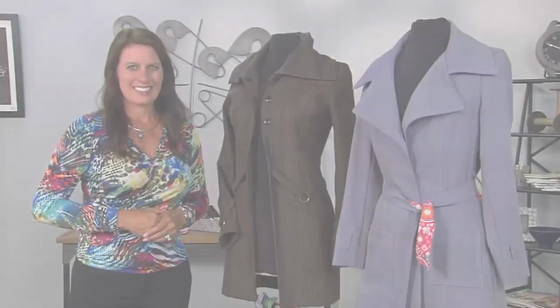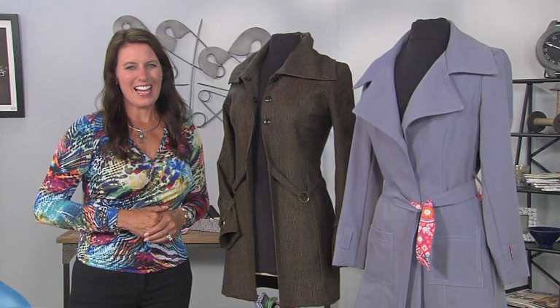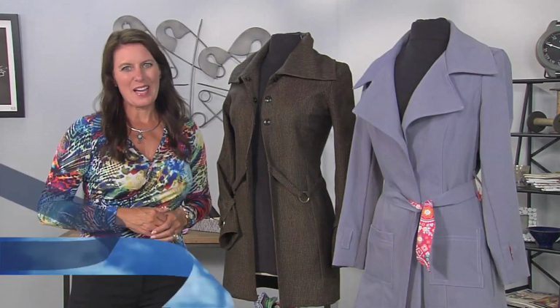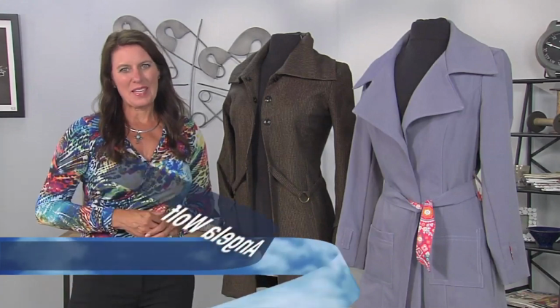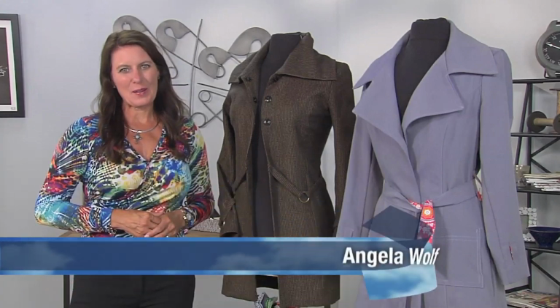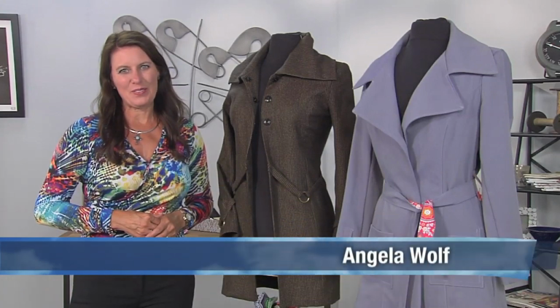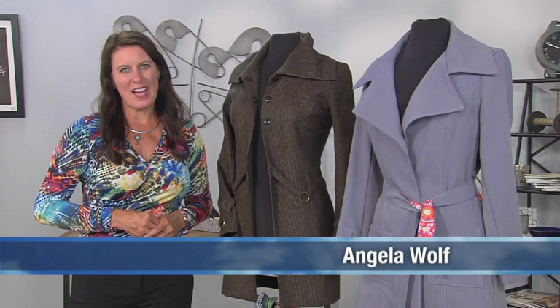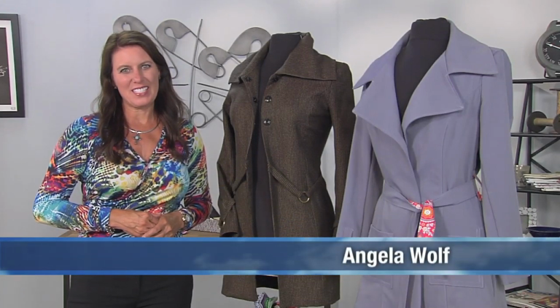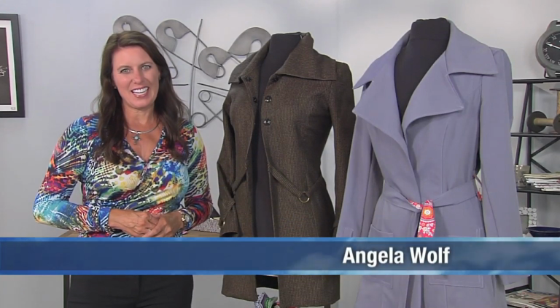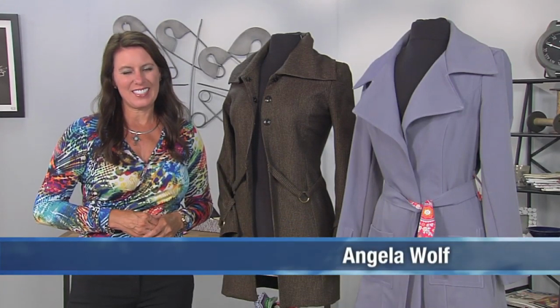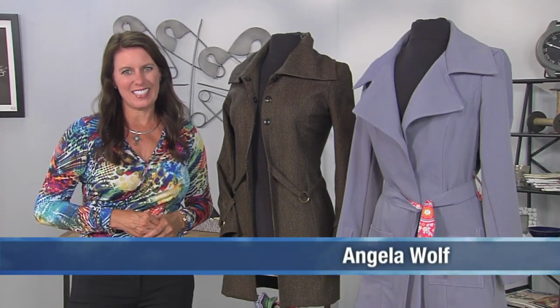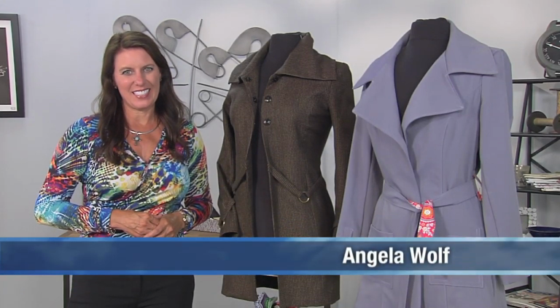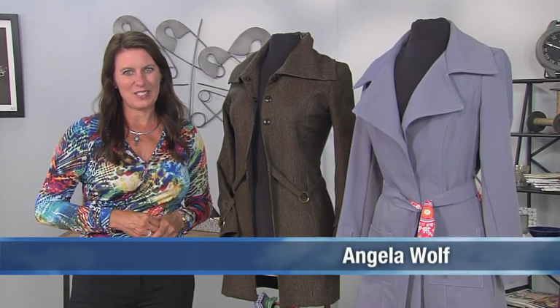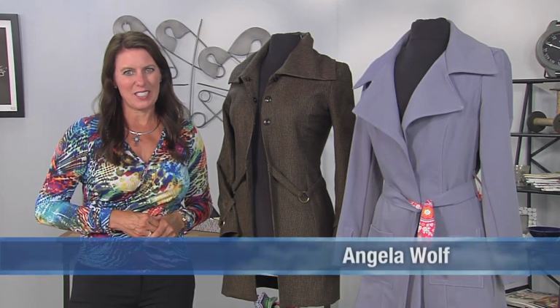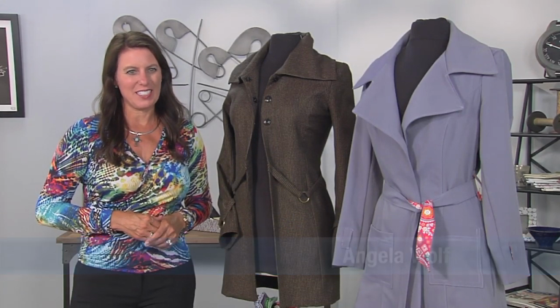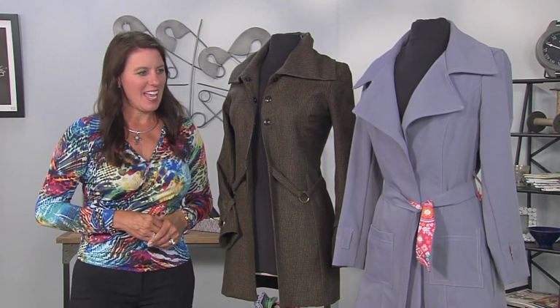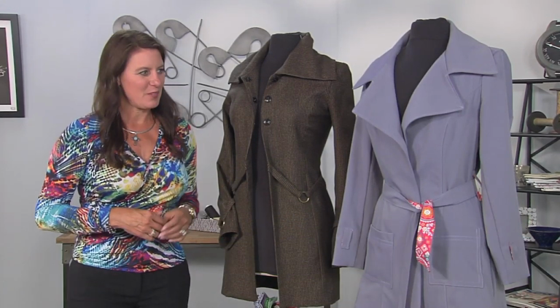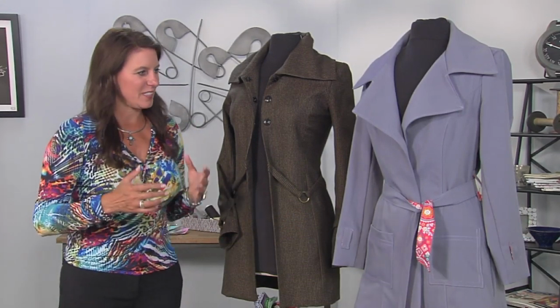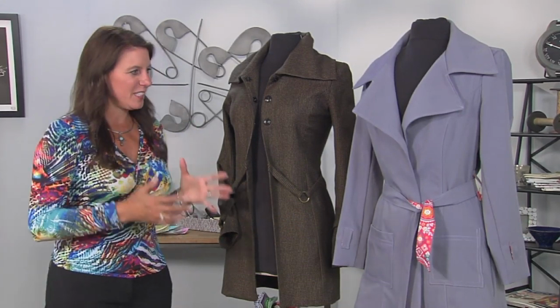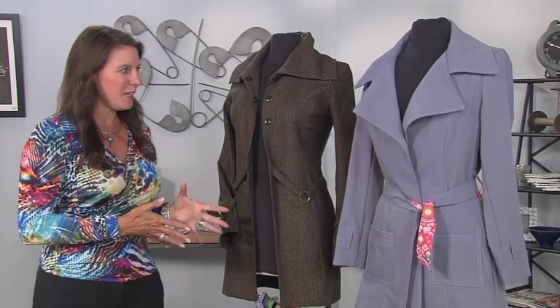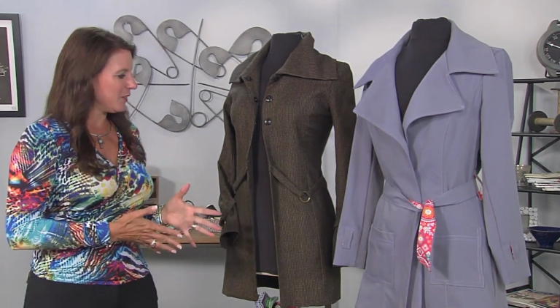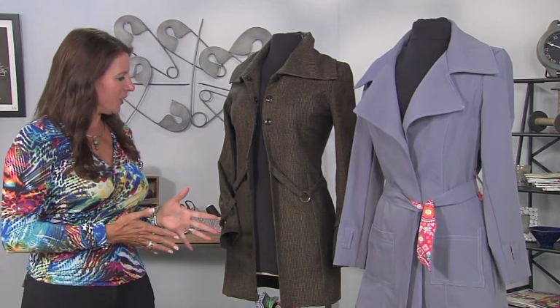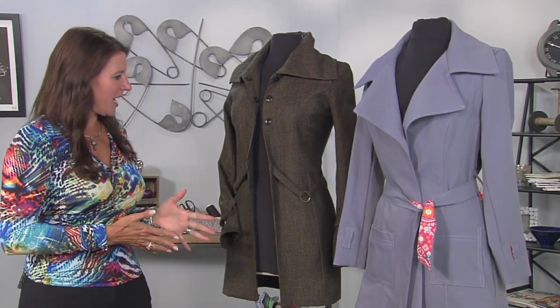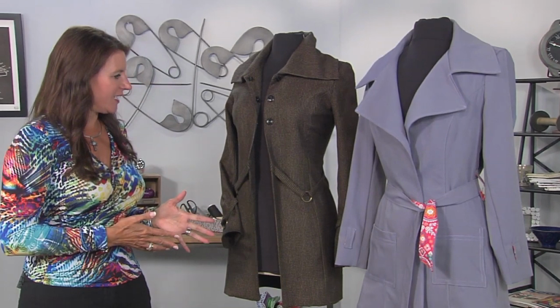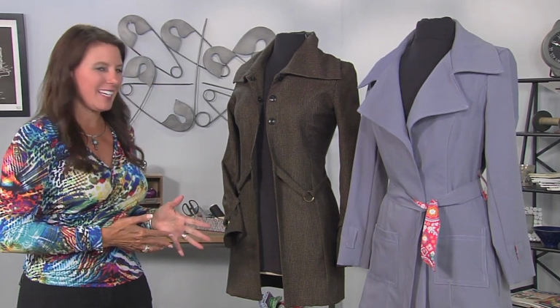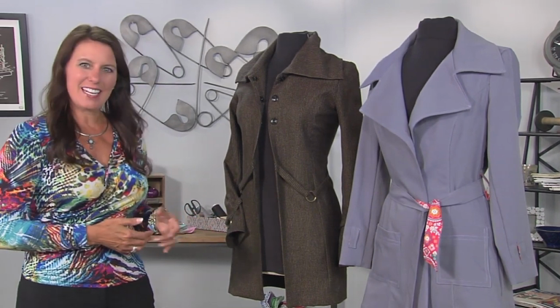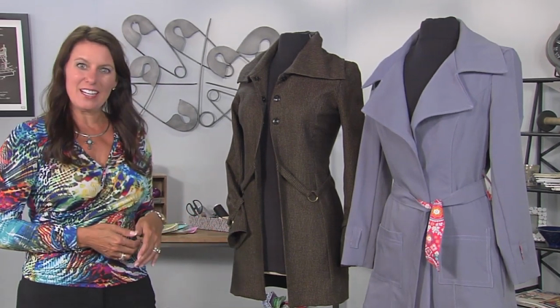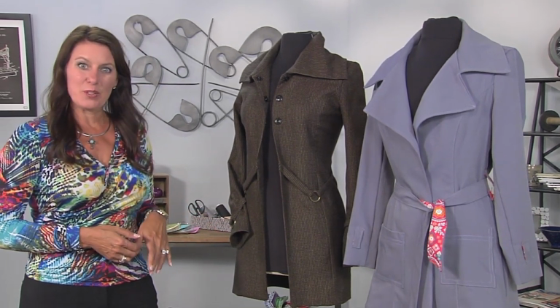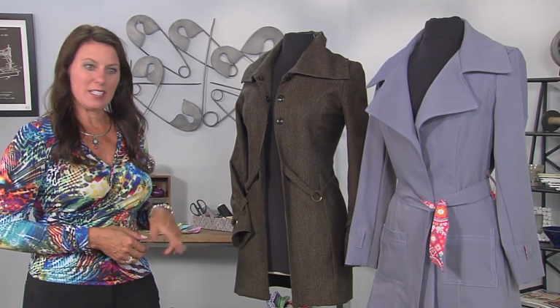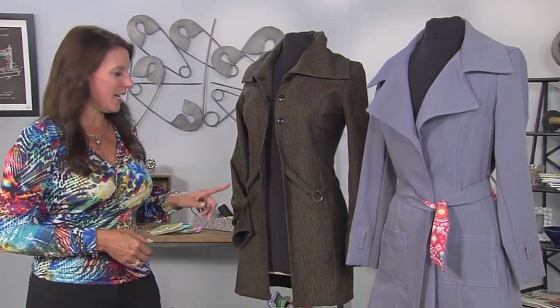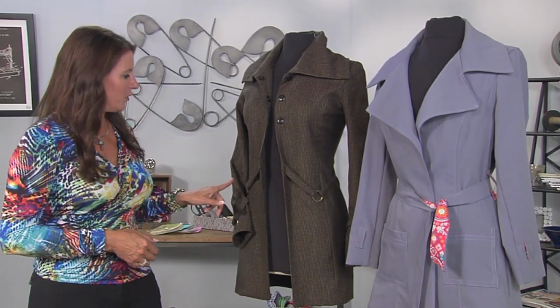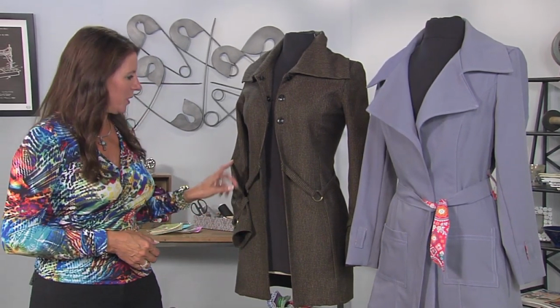Hi, I'm Angela Wolf, fashion designer and online instructor, and we are continuing along with our jacket. Today we're doing a decorative trim.